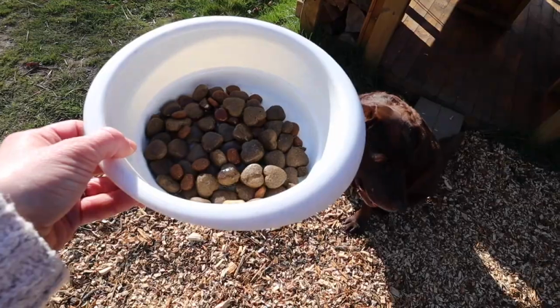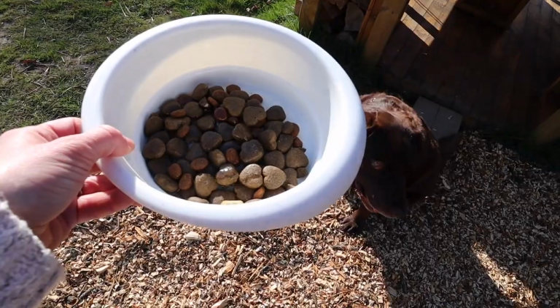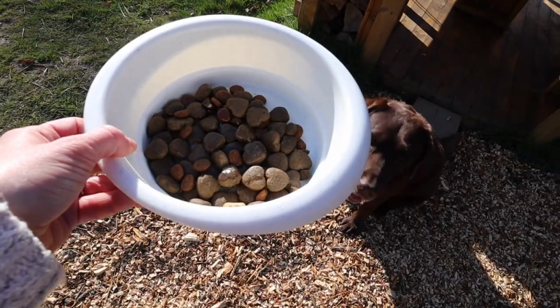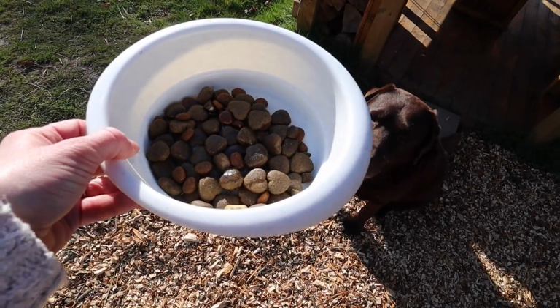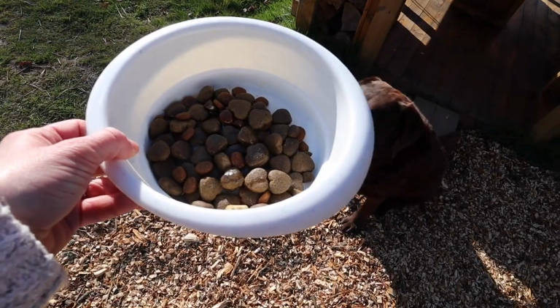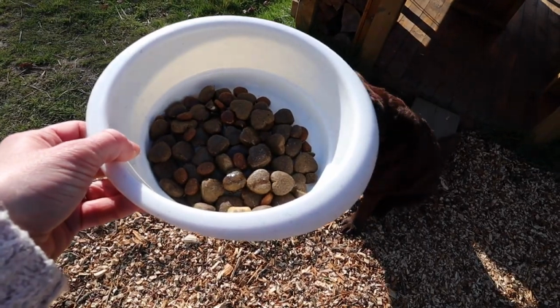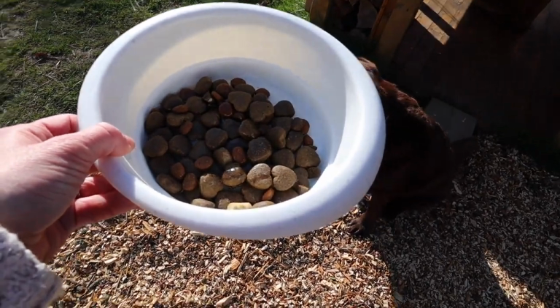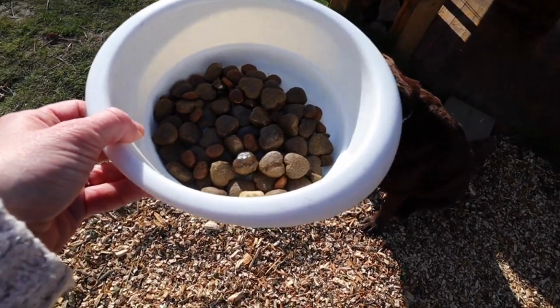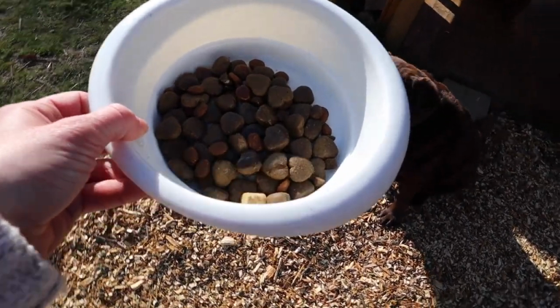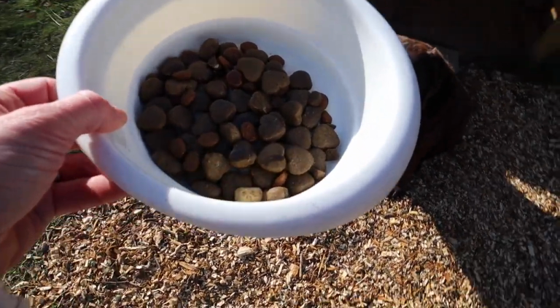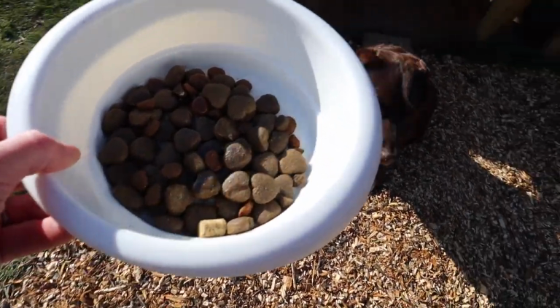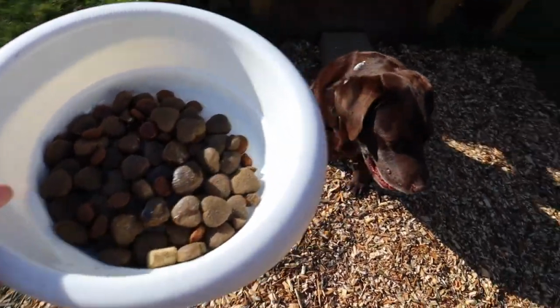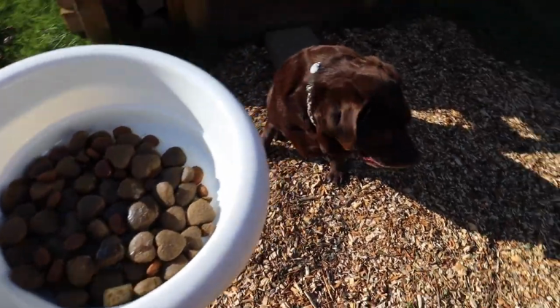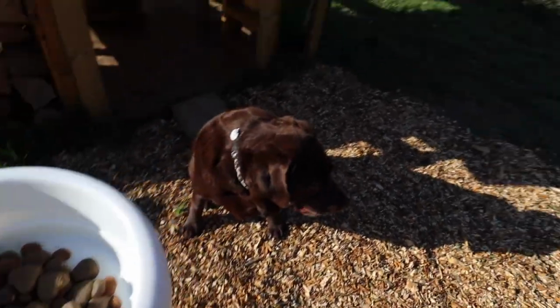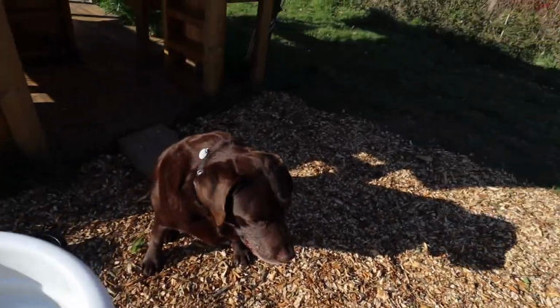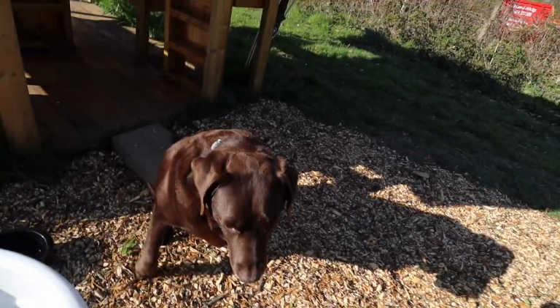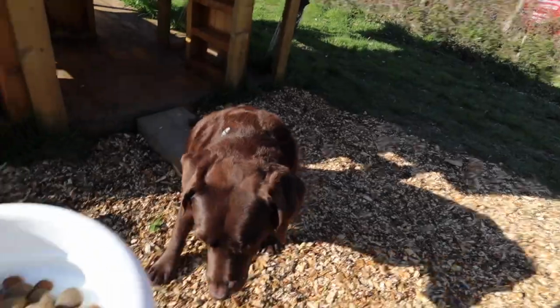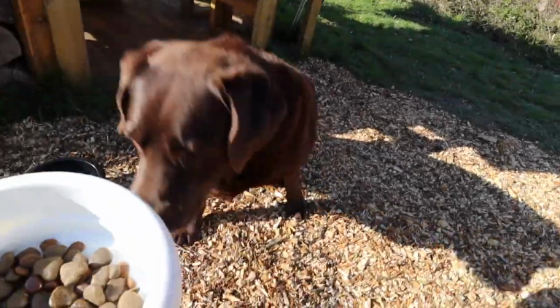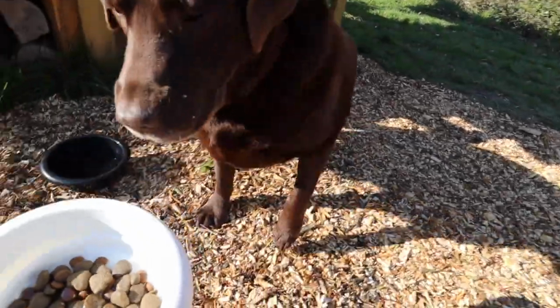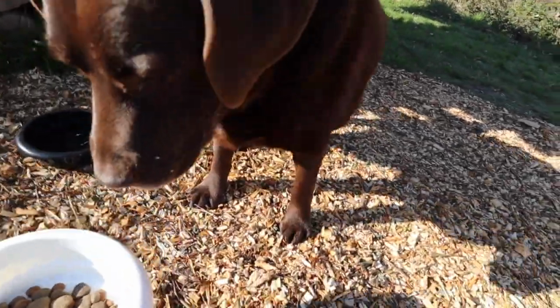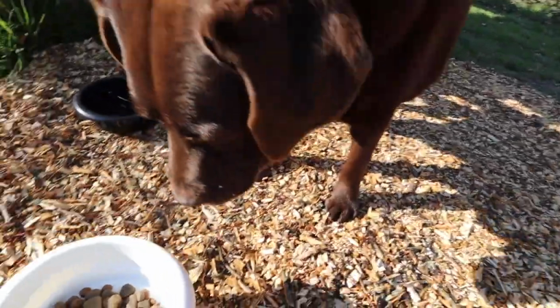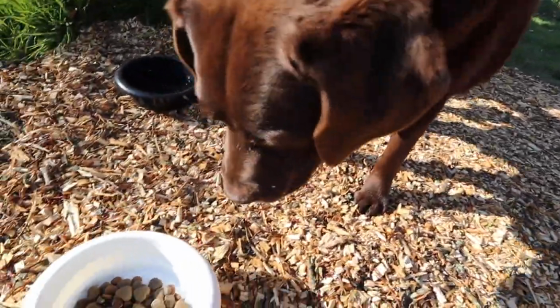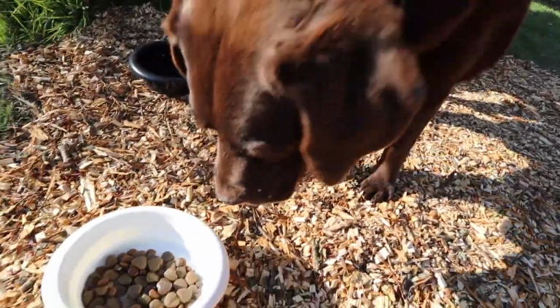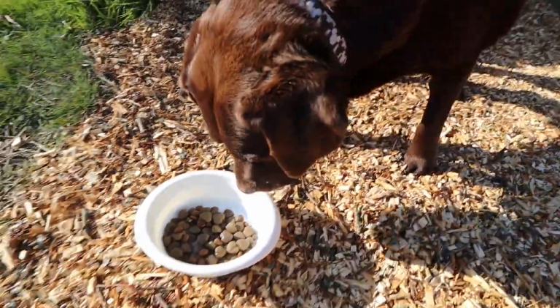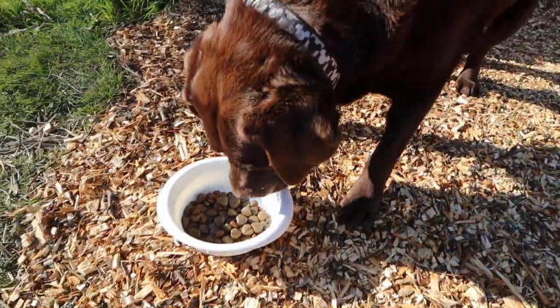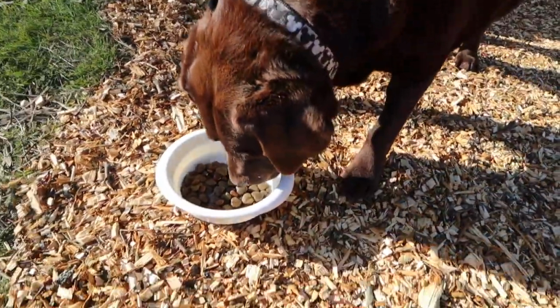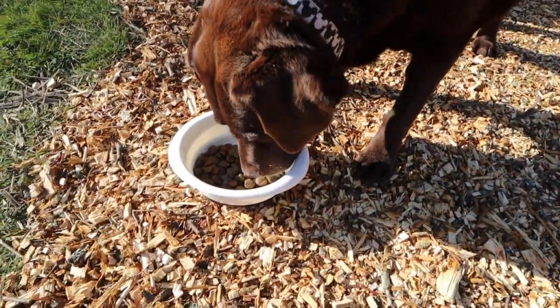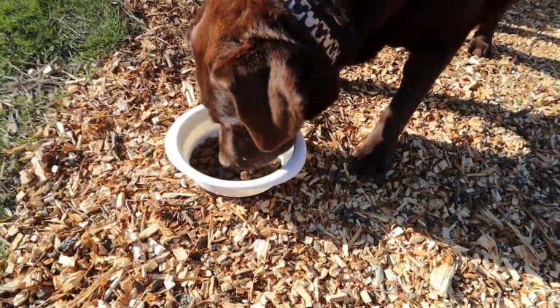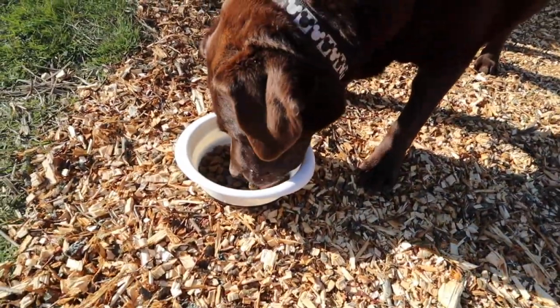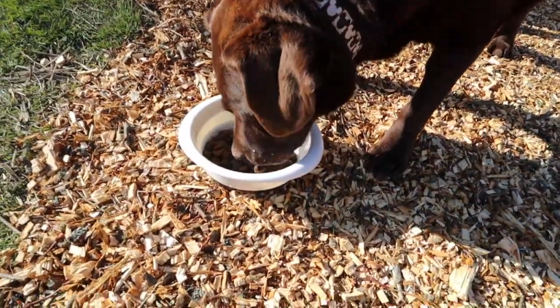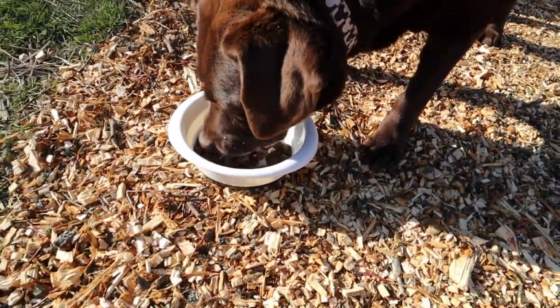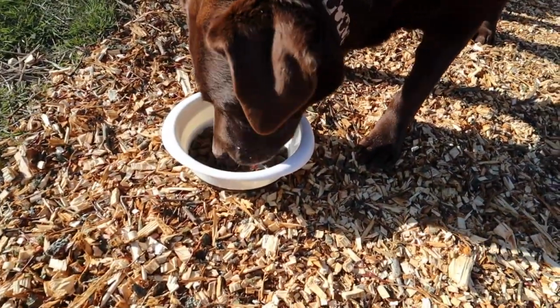Before we get our dinner, Dozer is having his. He's been a super good boy all day. Okay, I'm hungry!